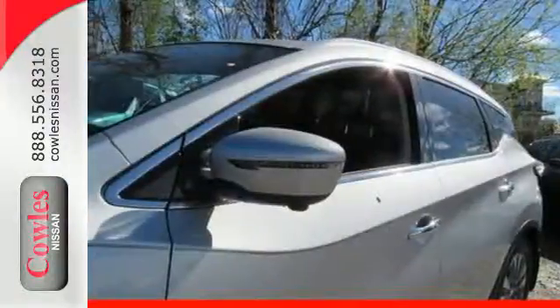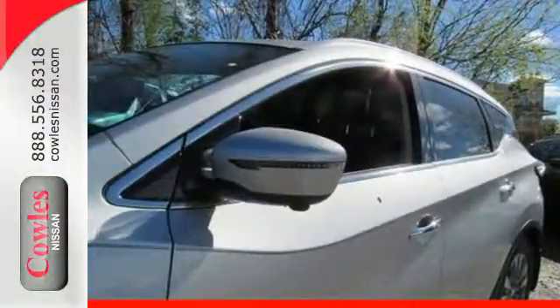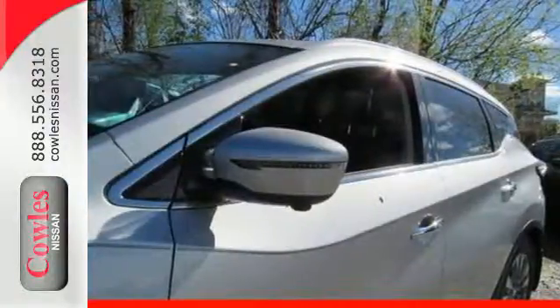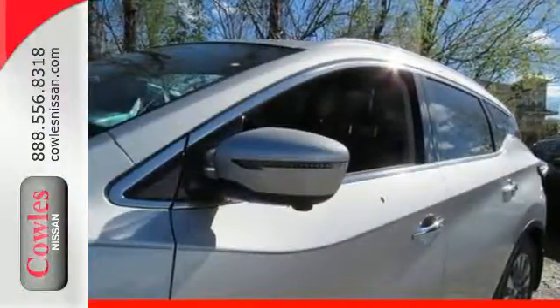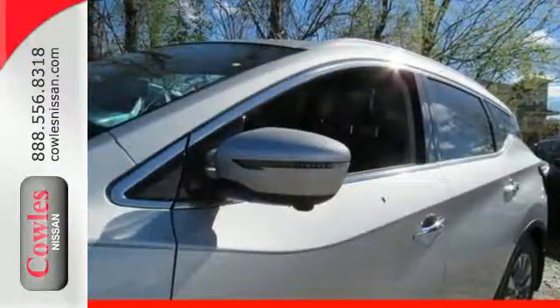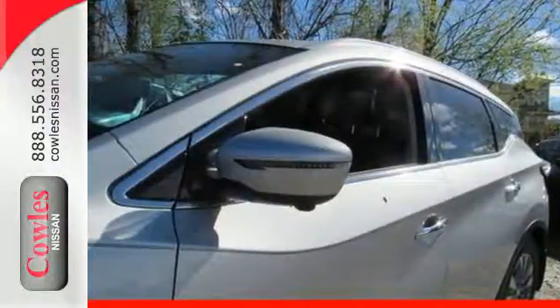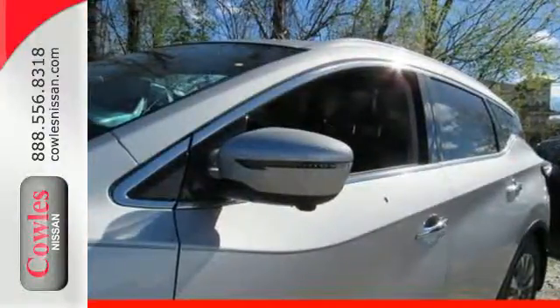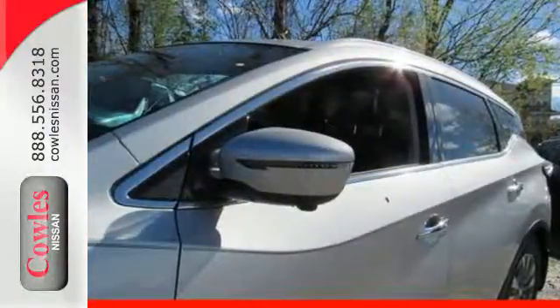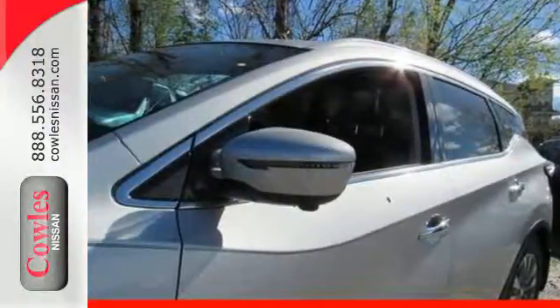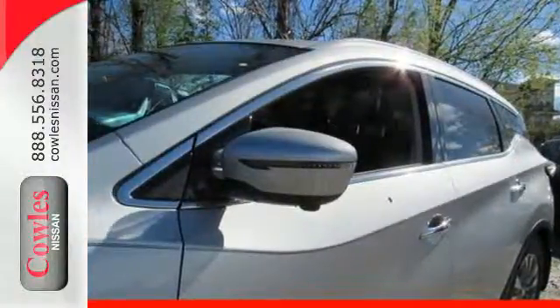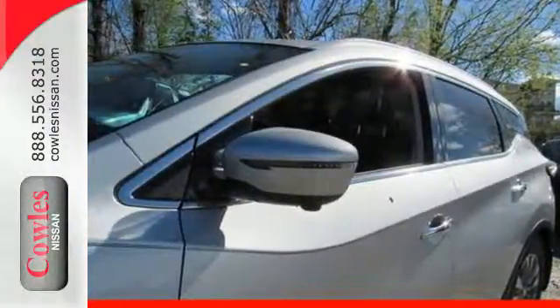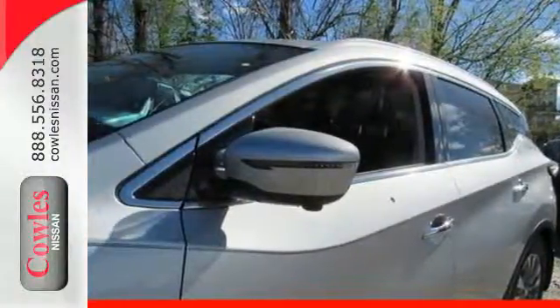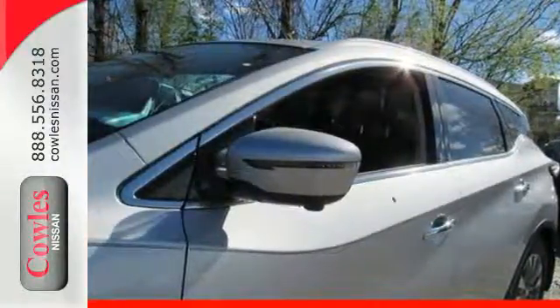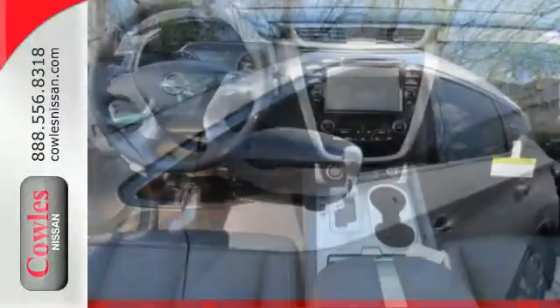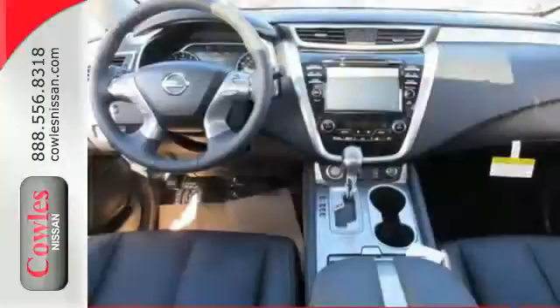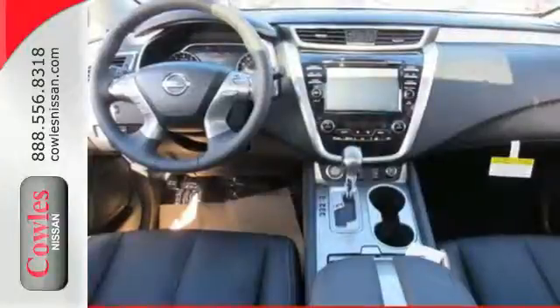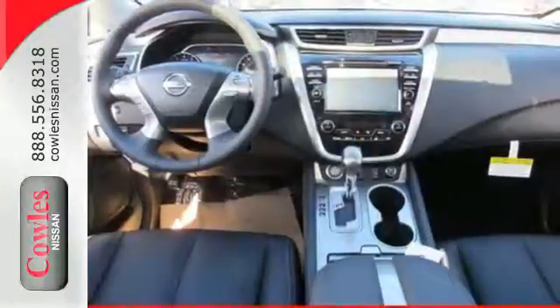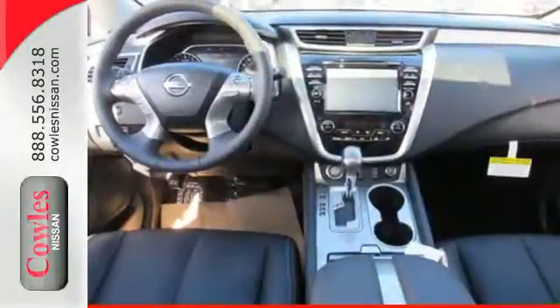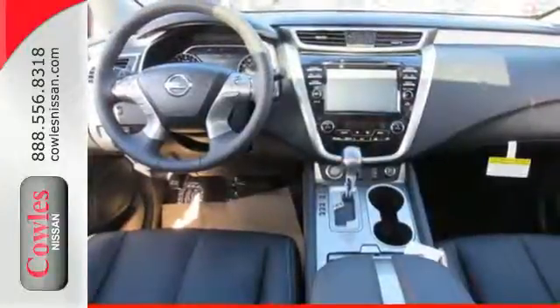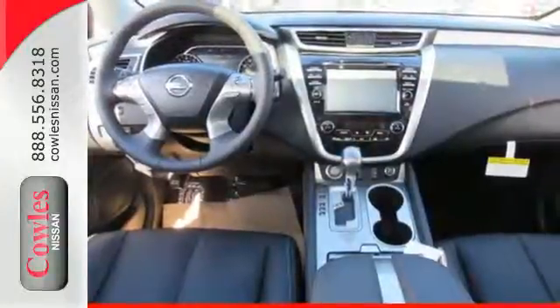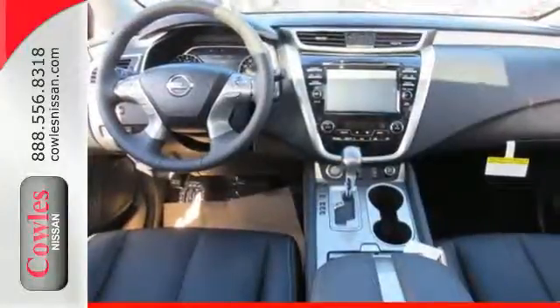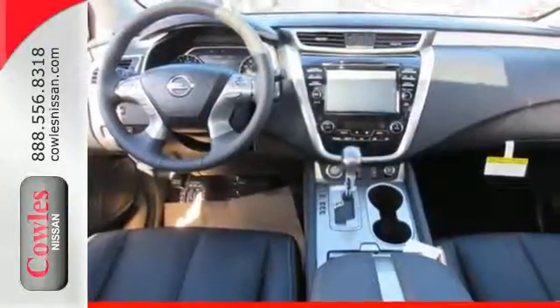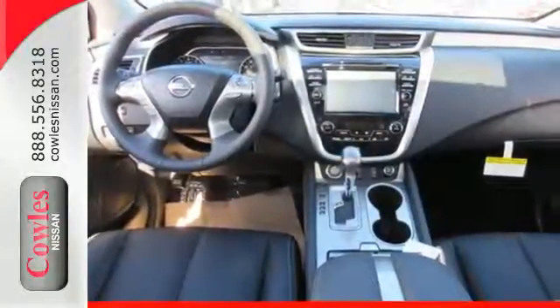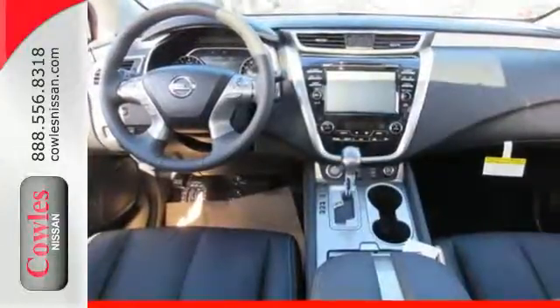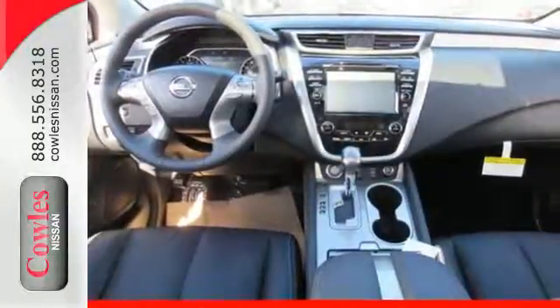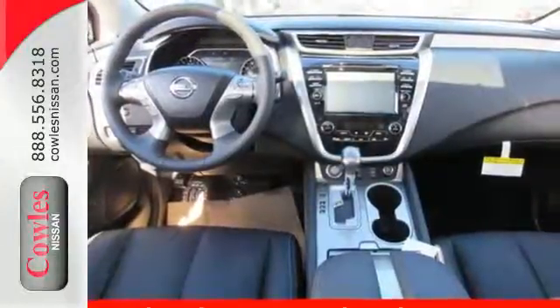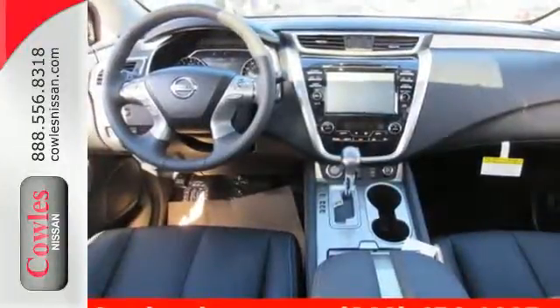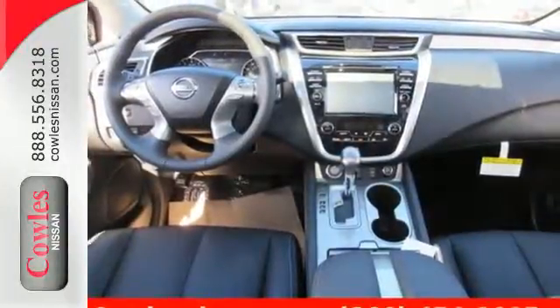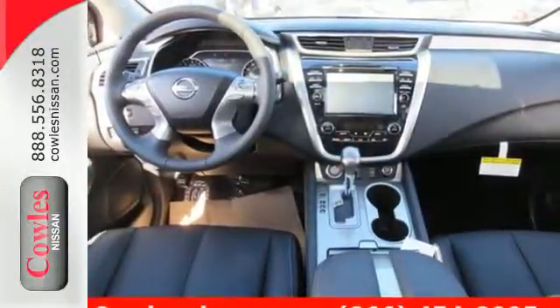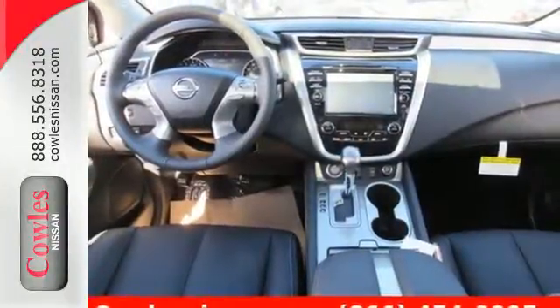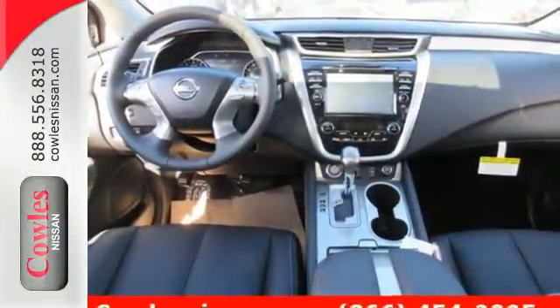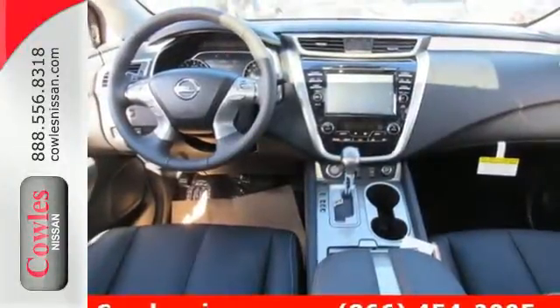This isn't your average bulky SUV. Take to the road in this exquisite Nissan Murano today.